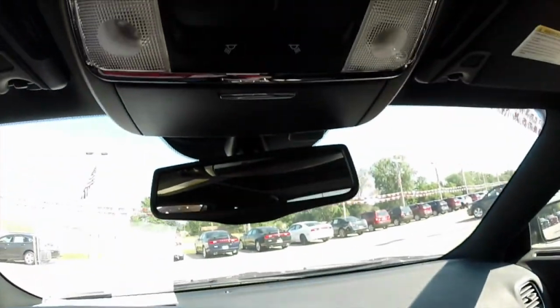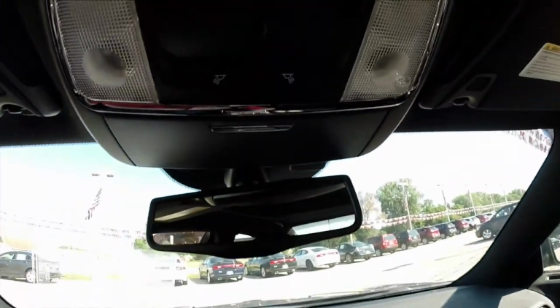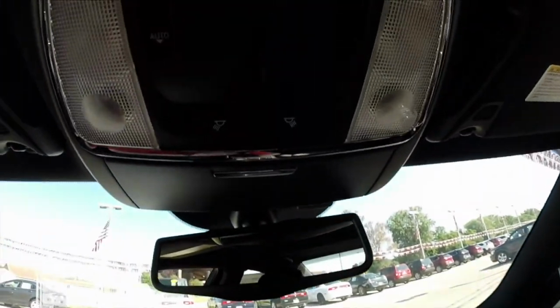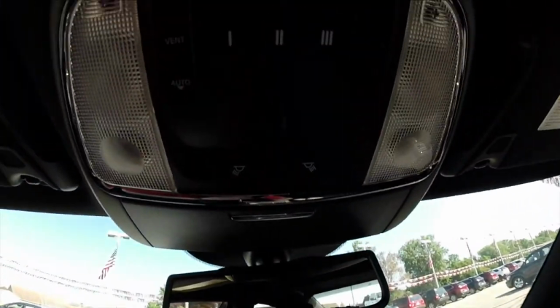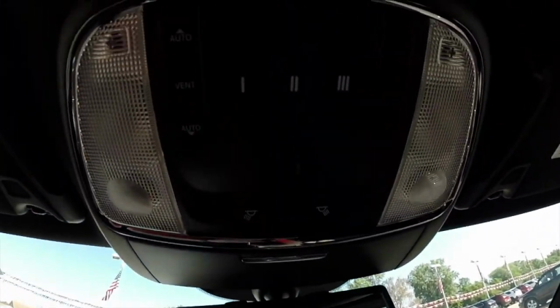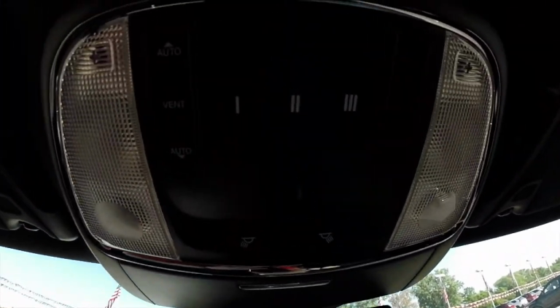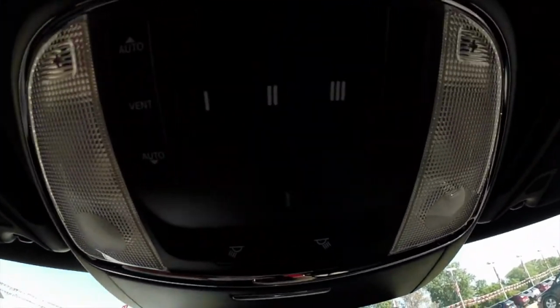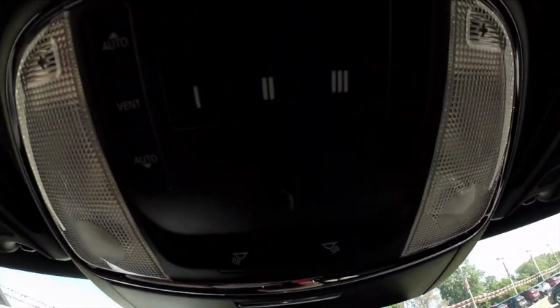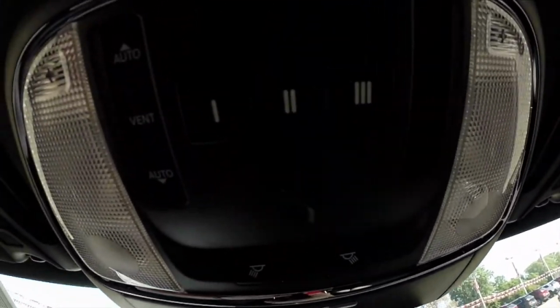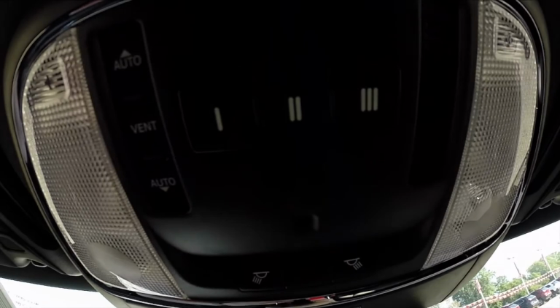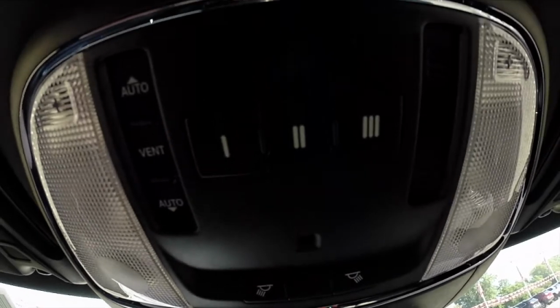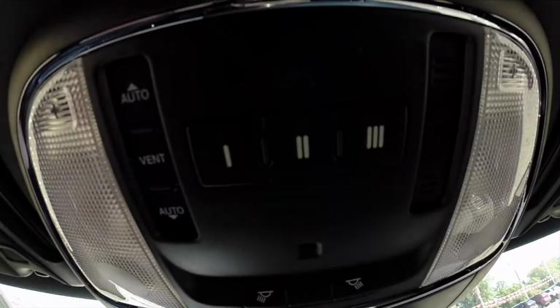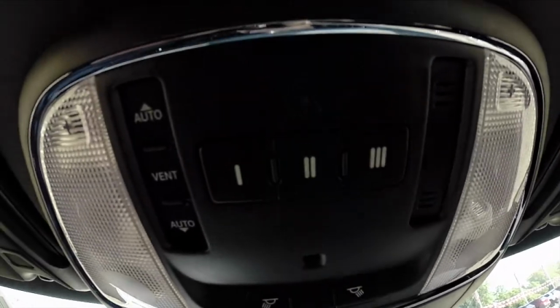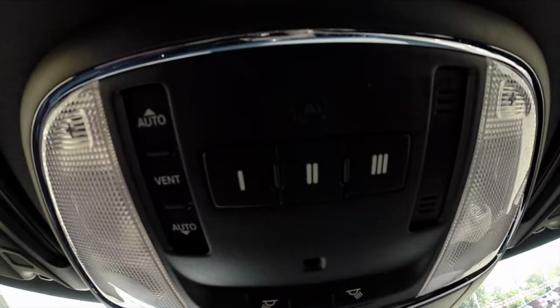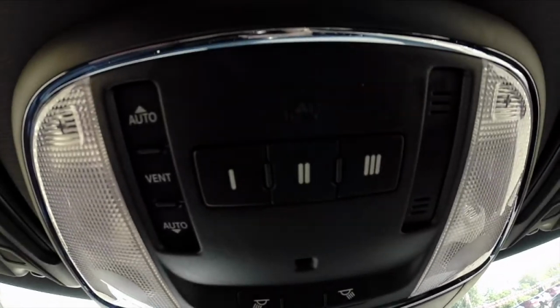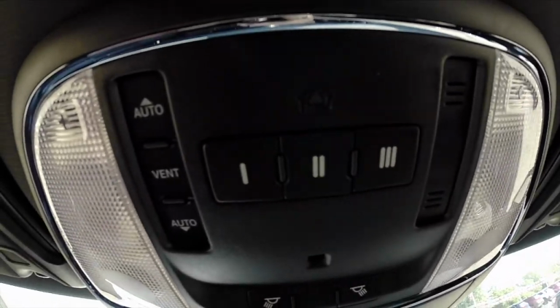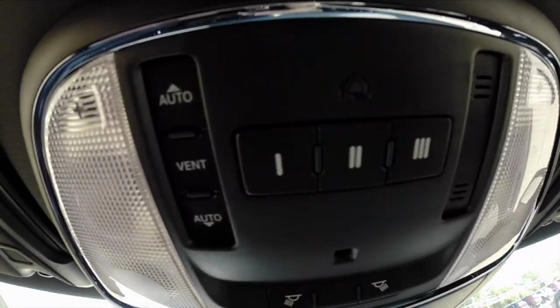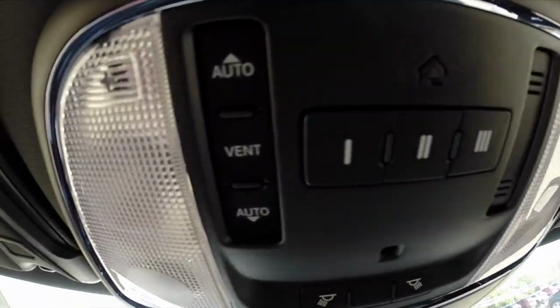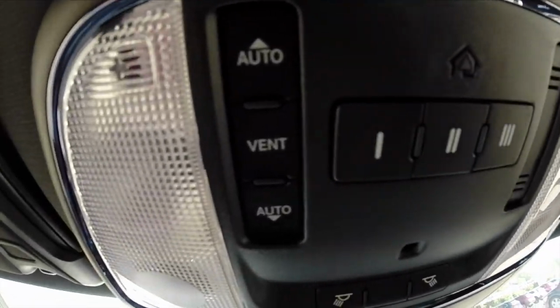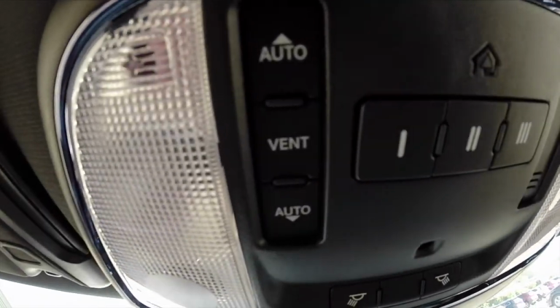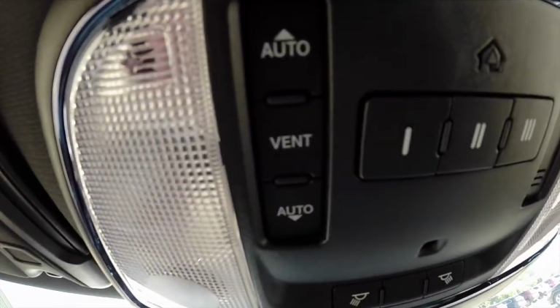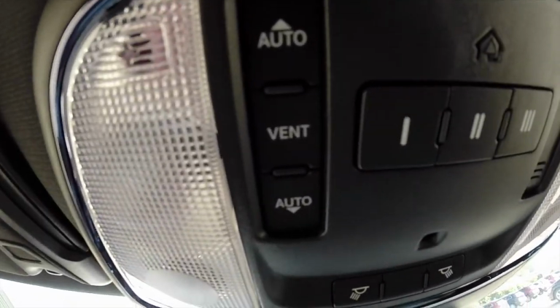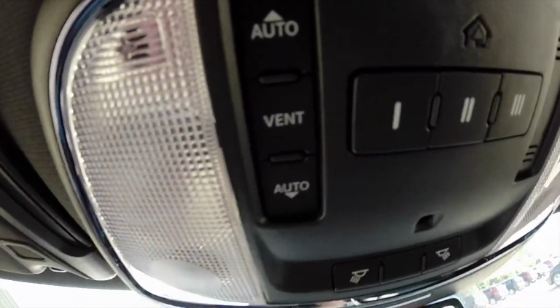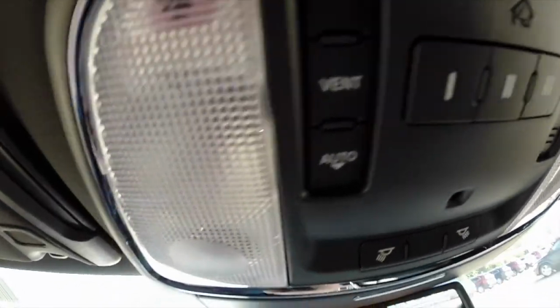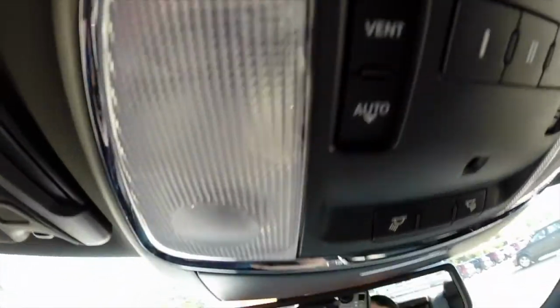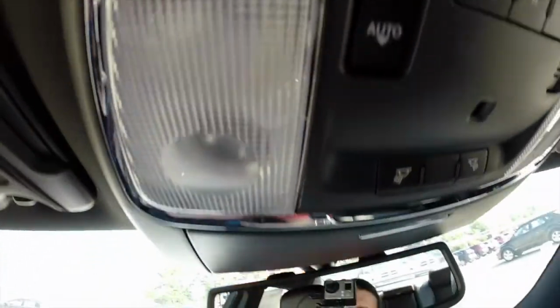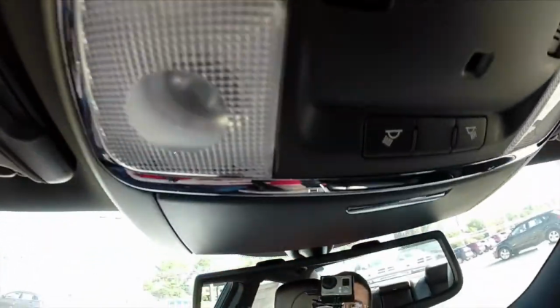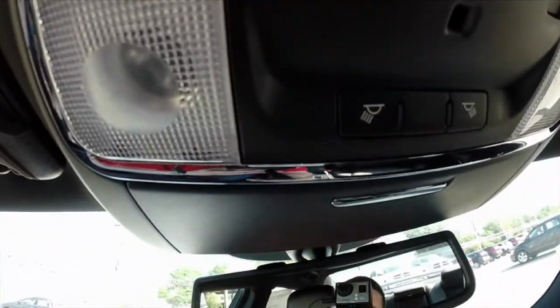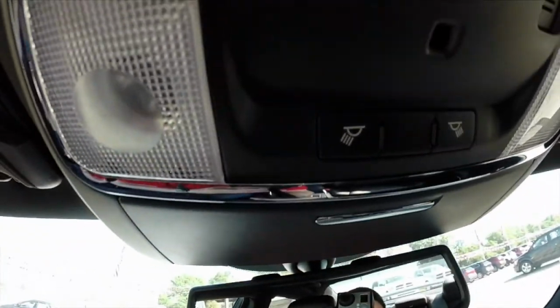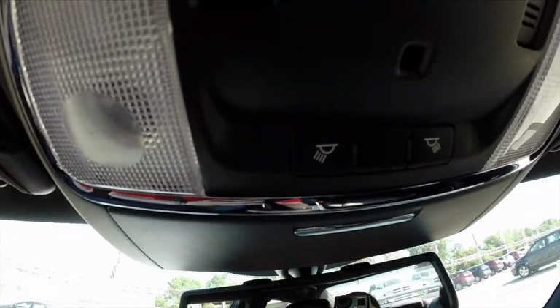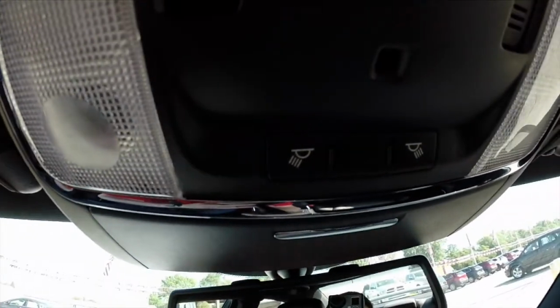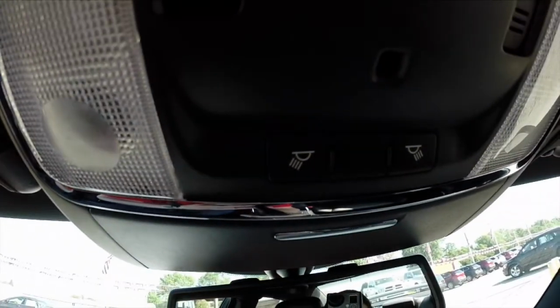This vehicle also has remote start, as you can see here. Overhead, we have controls for HomeLink, the sunroof, and map lights.